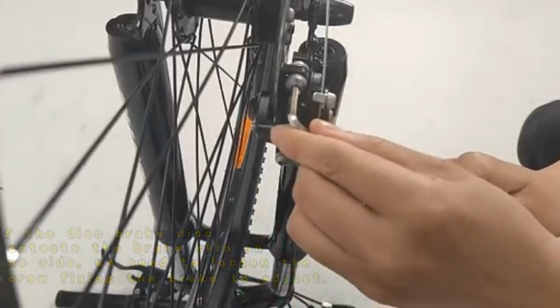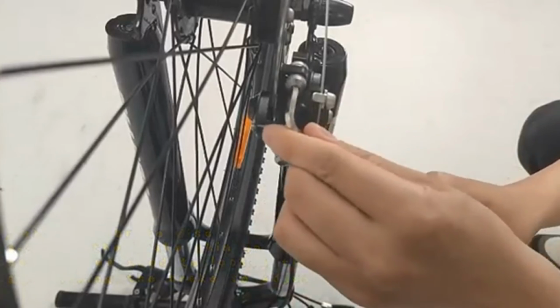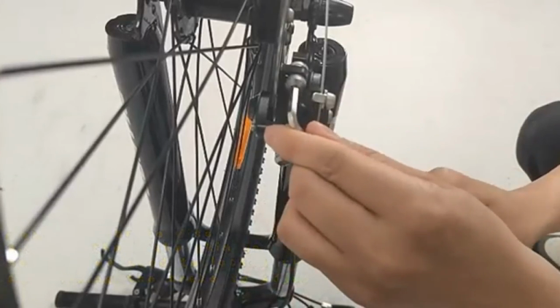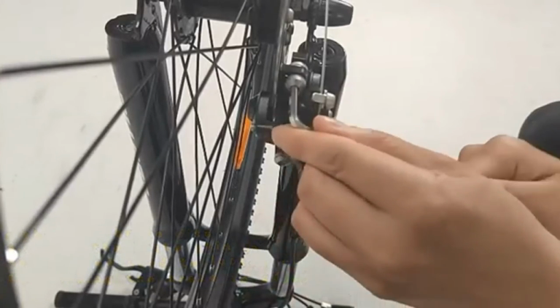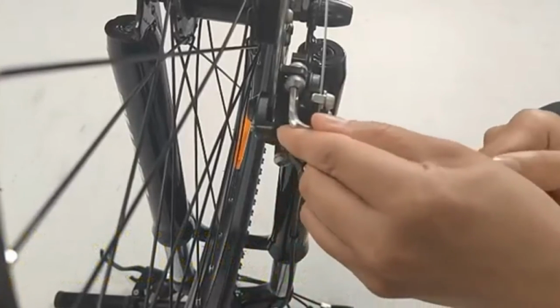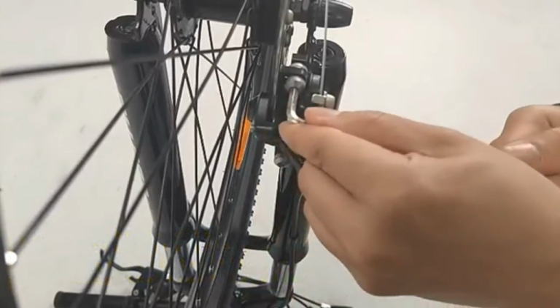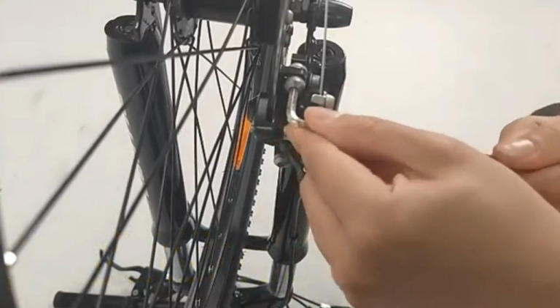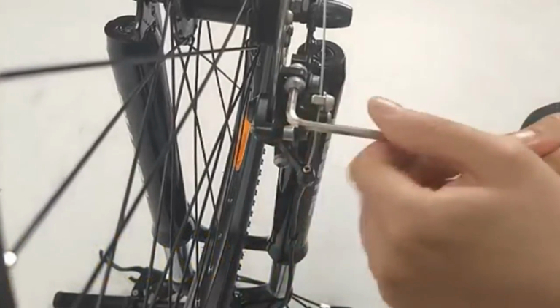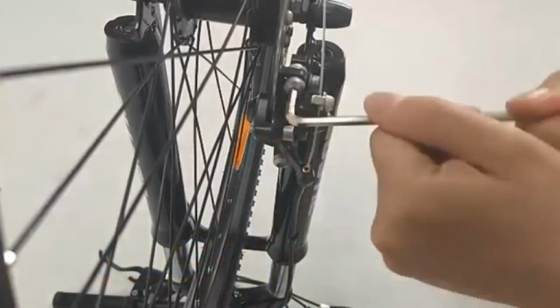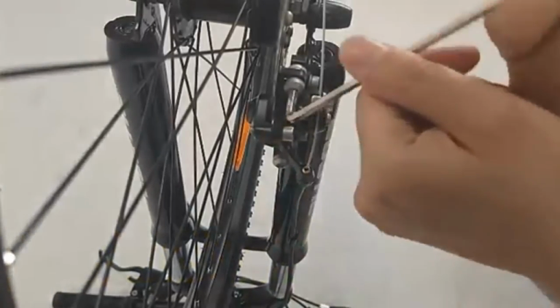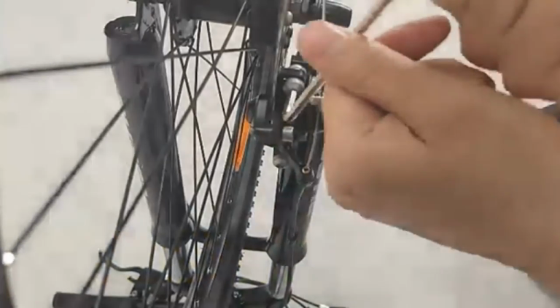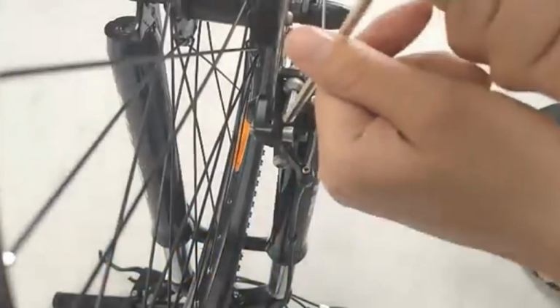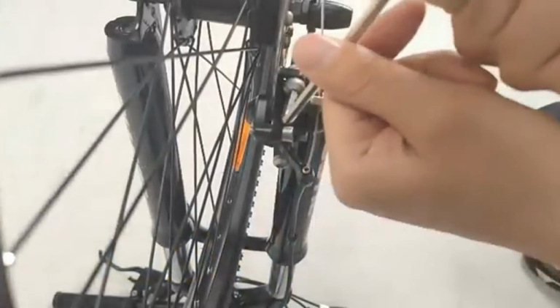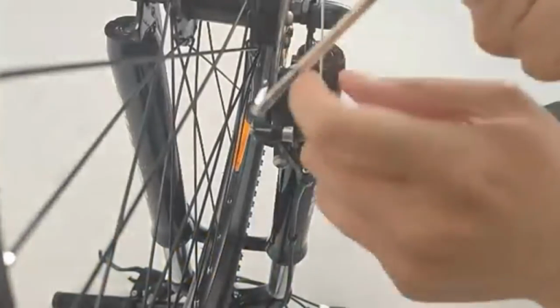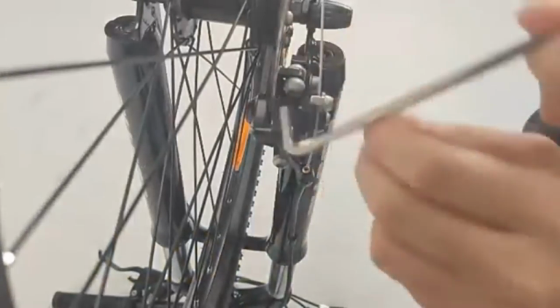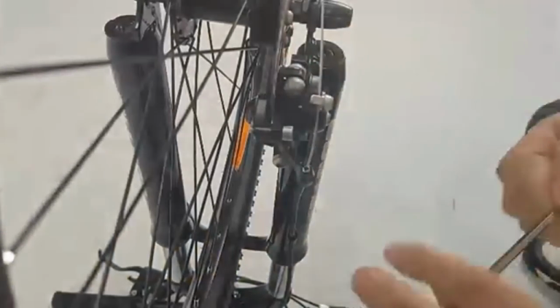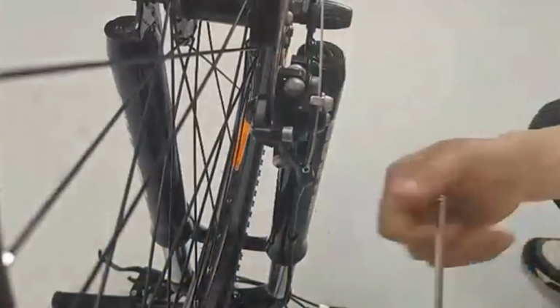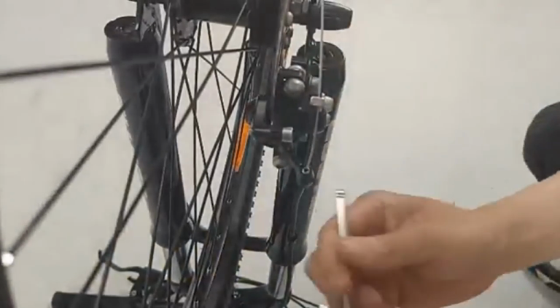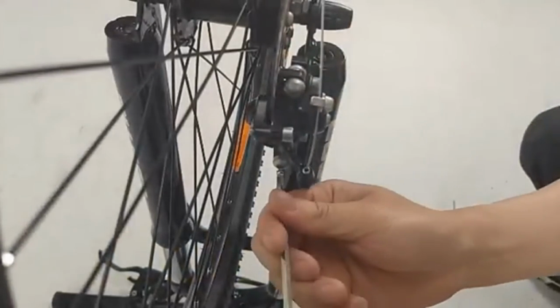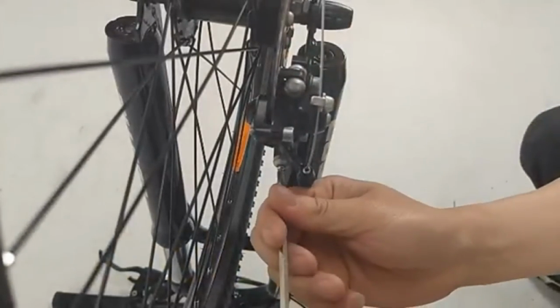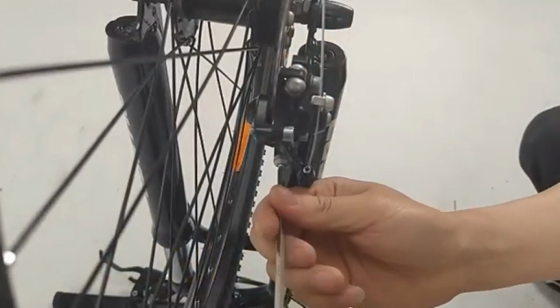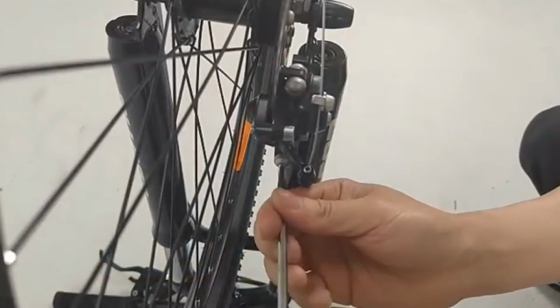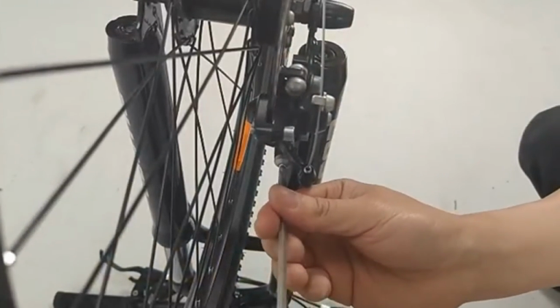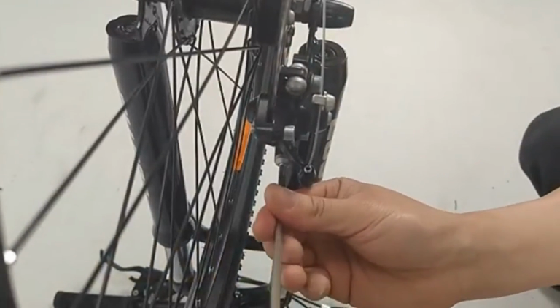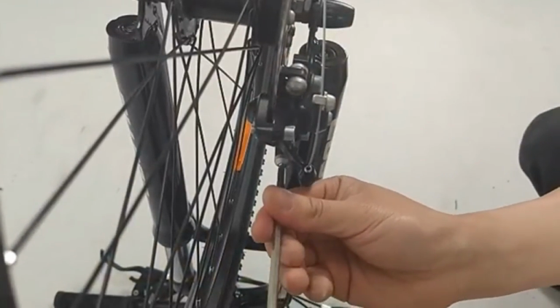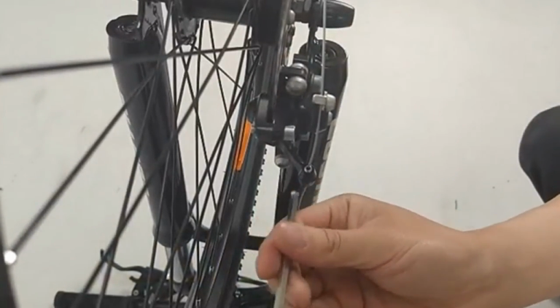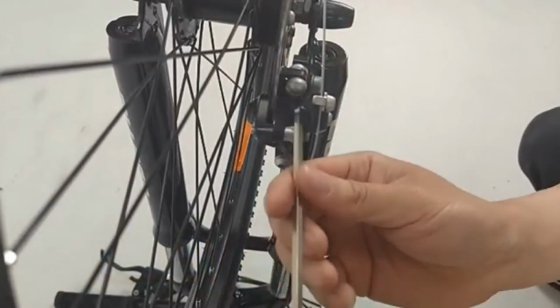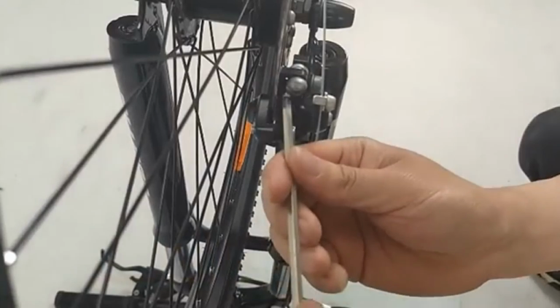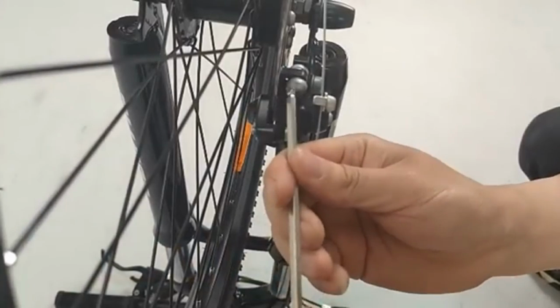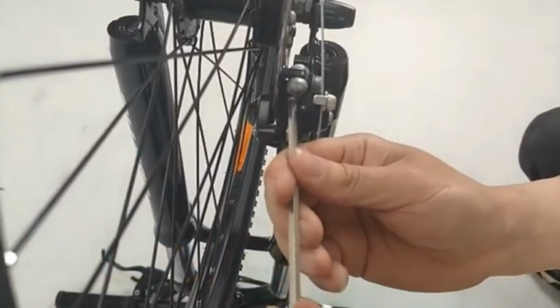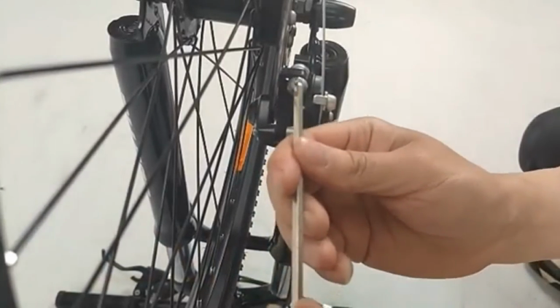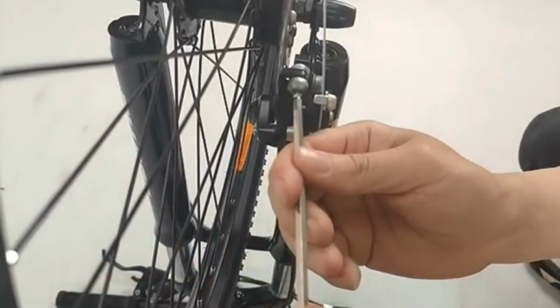In the same way, rotate and fix the right pedal marked R on the crank, and then lock it with a wrench.